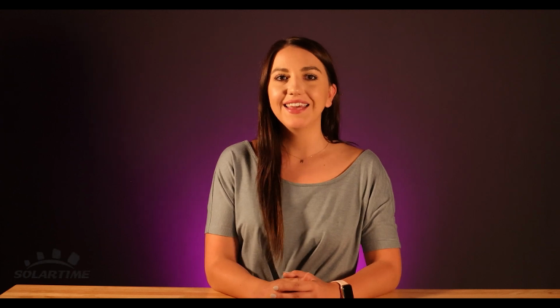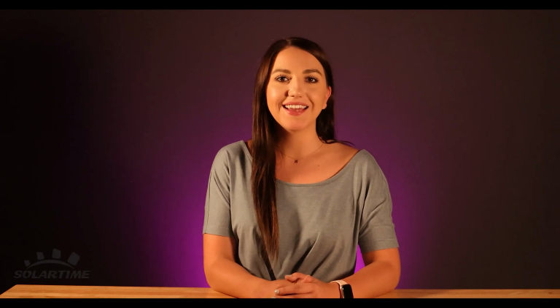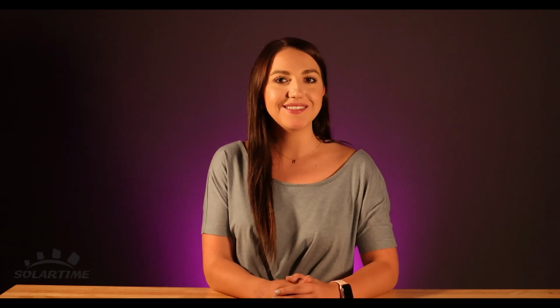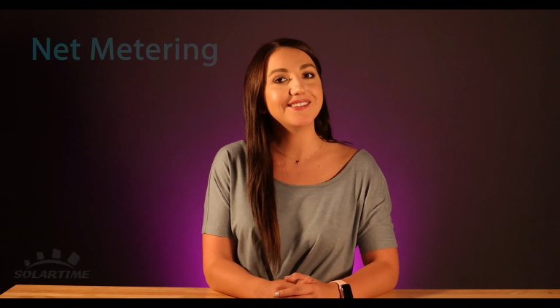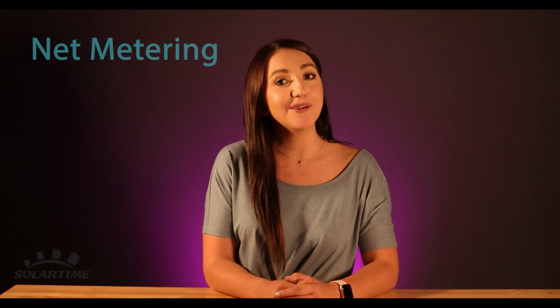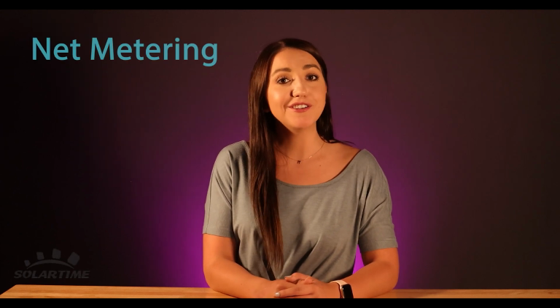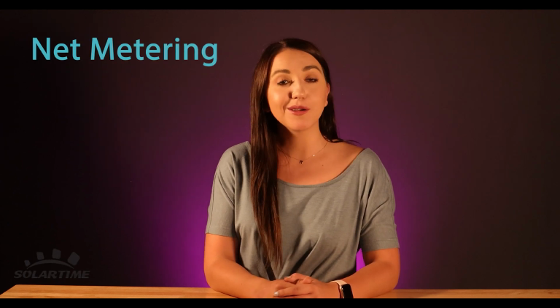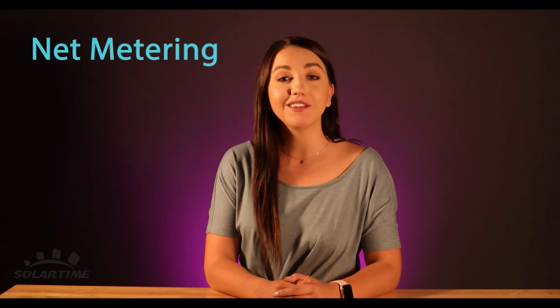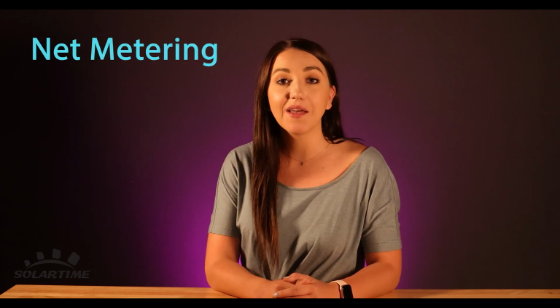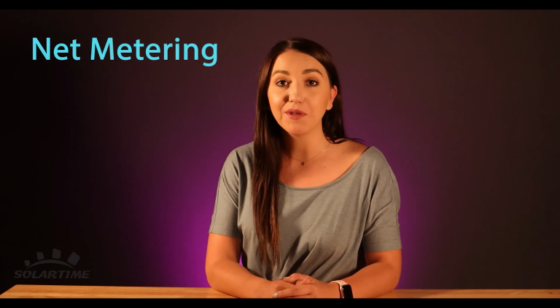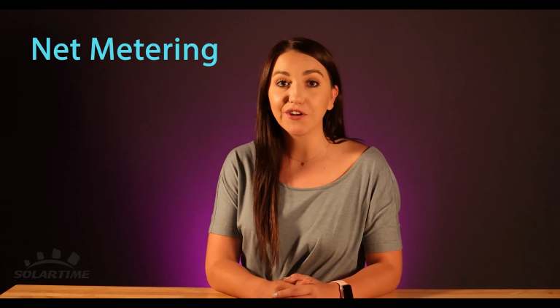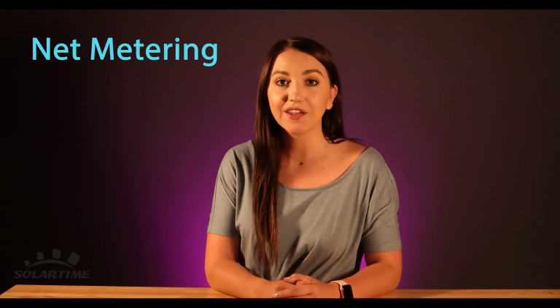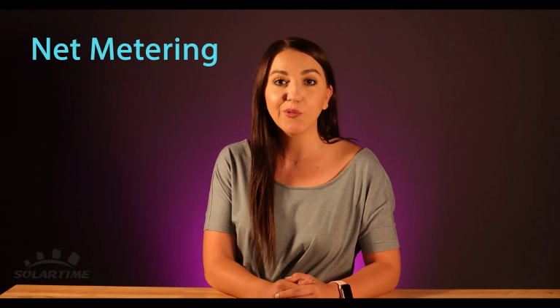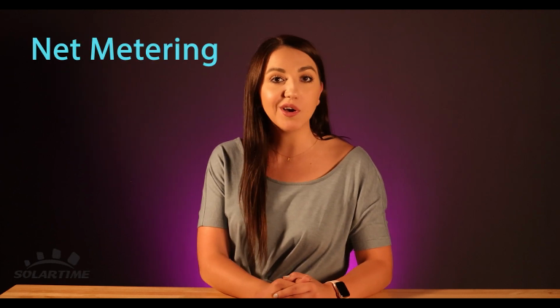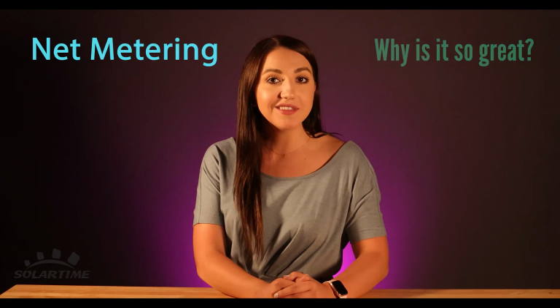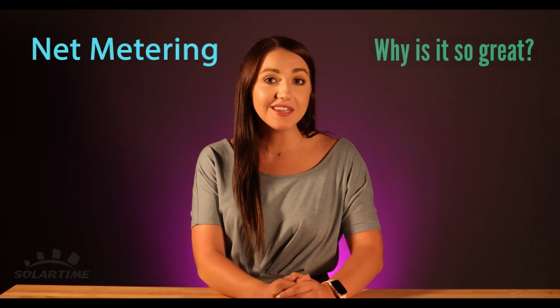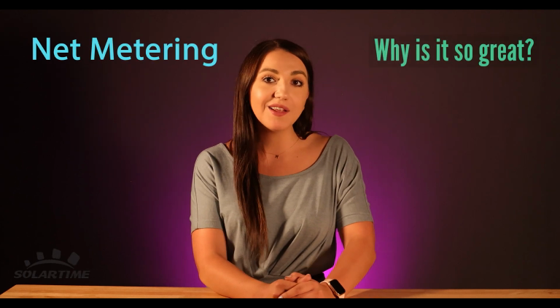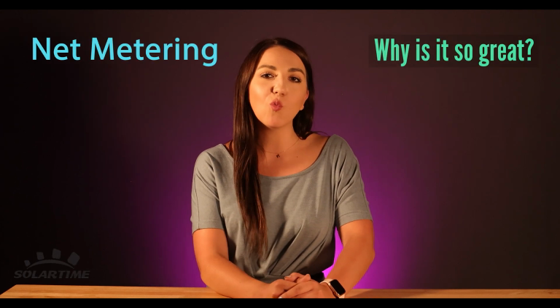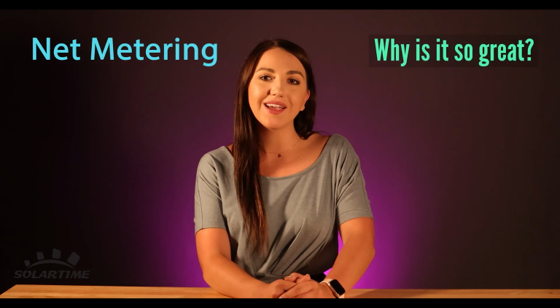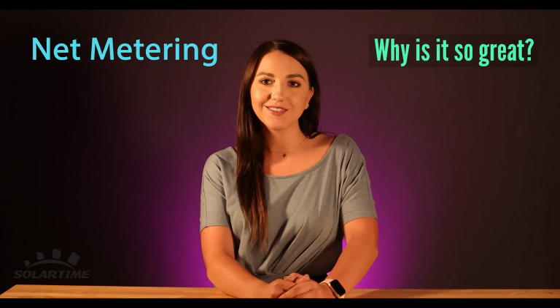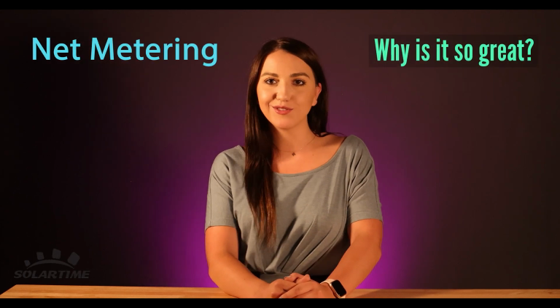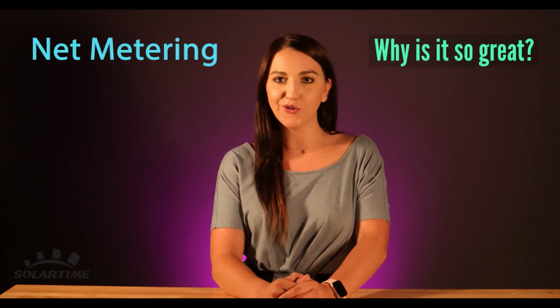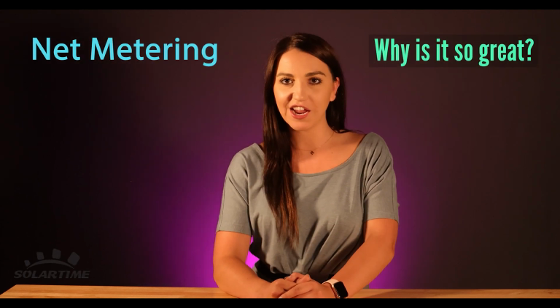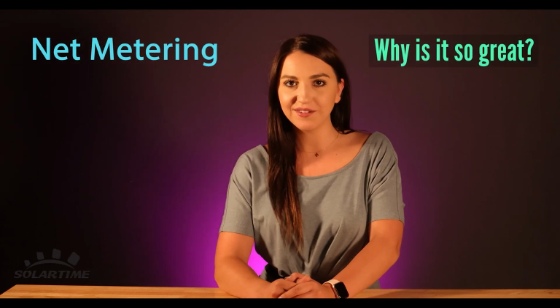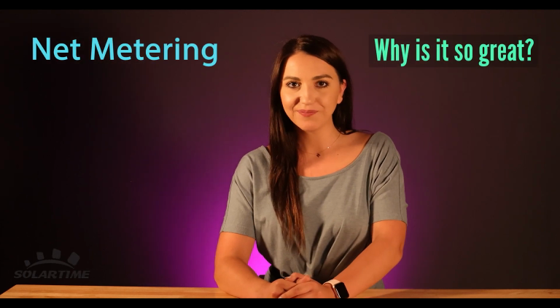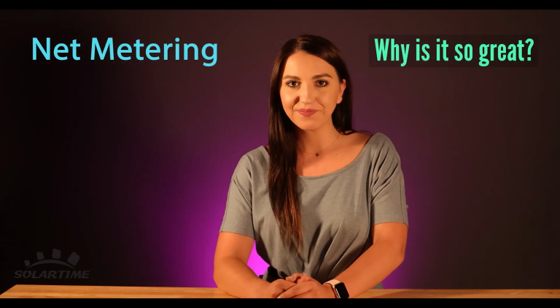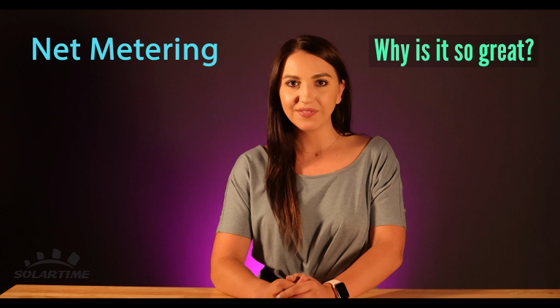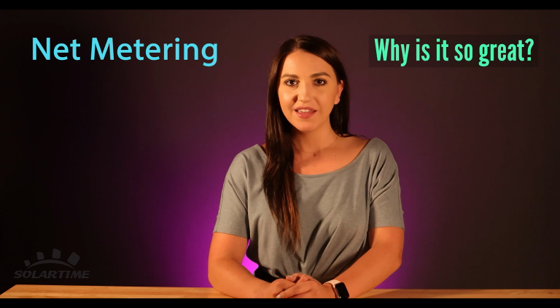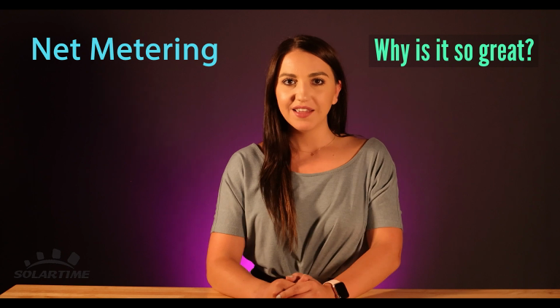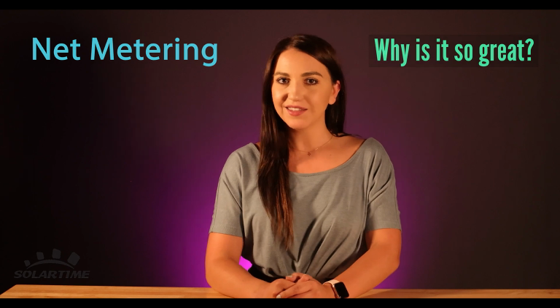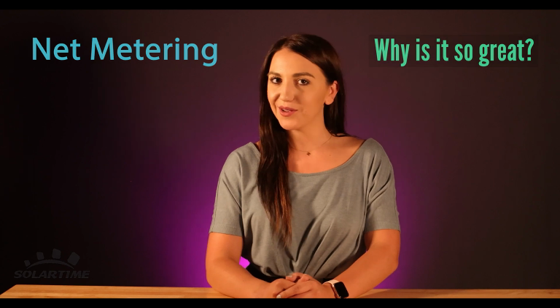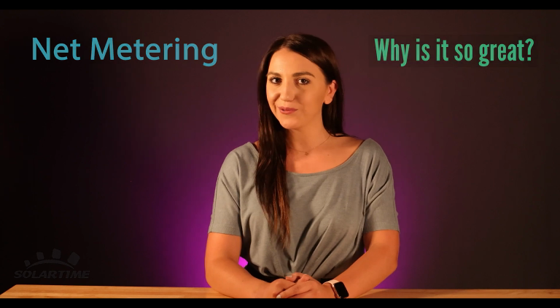Hey guys, today we're talking net metering. What is it and why is it so great? Let's go.